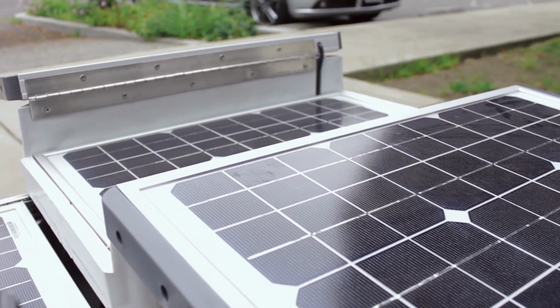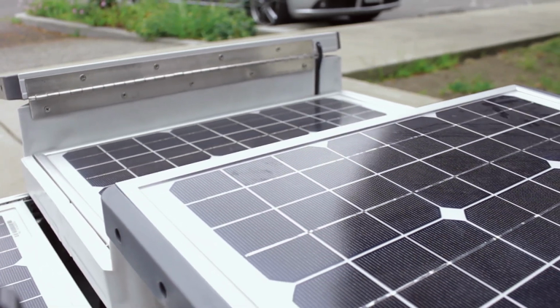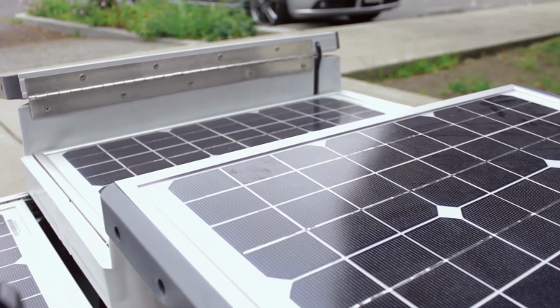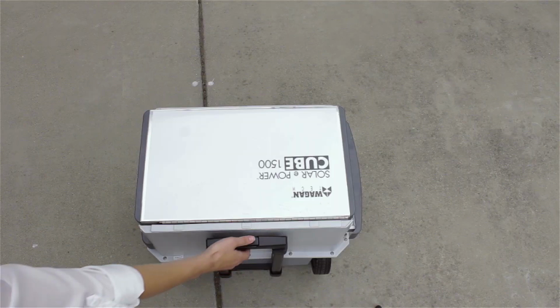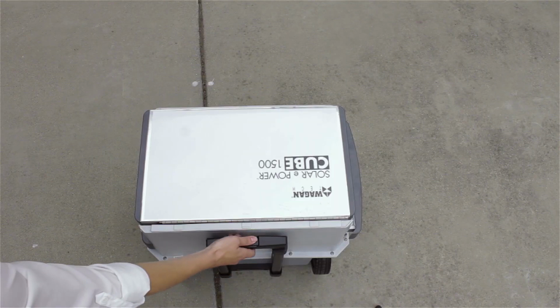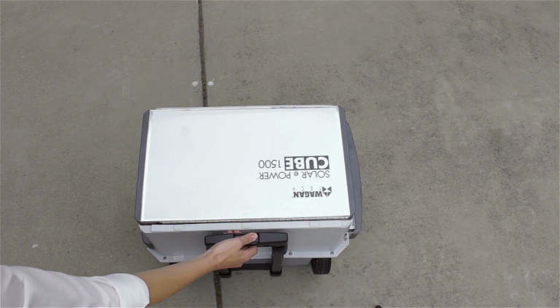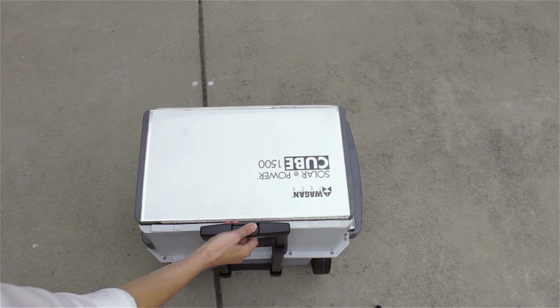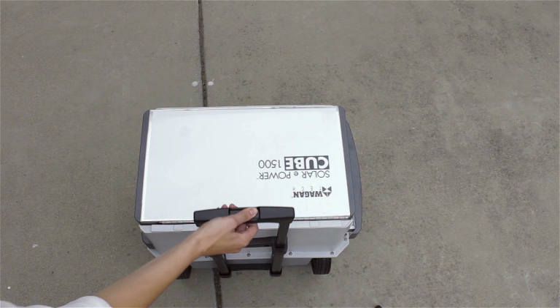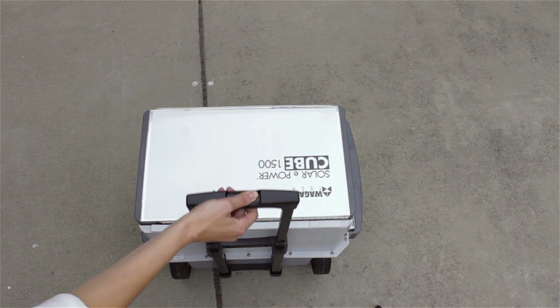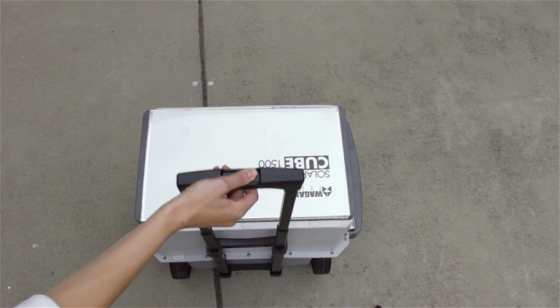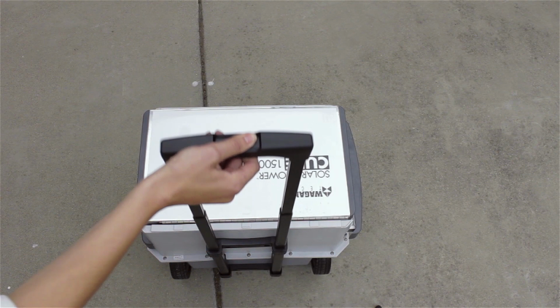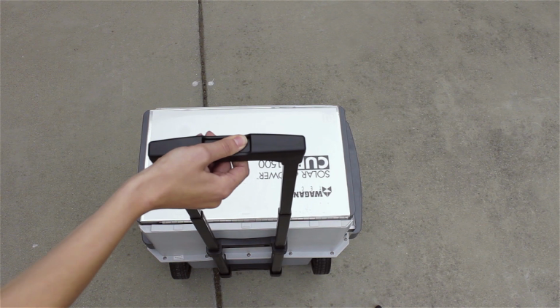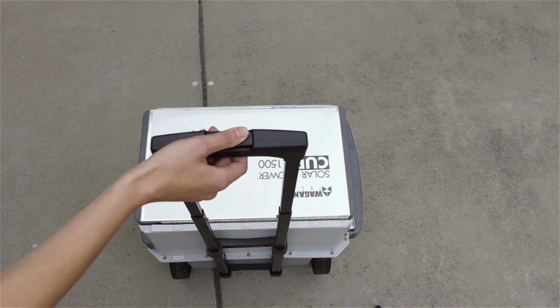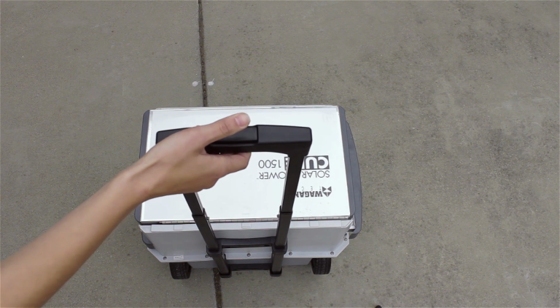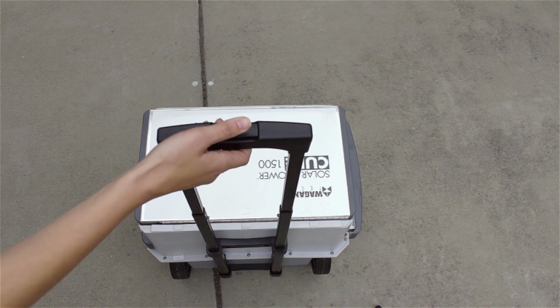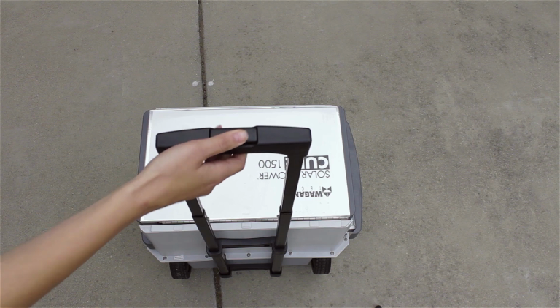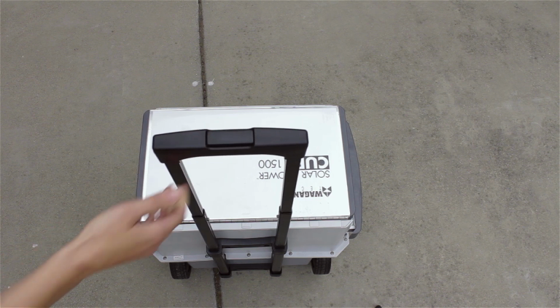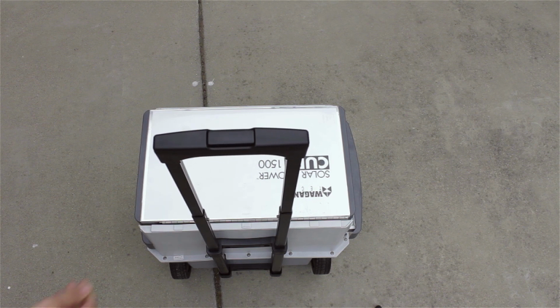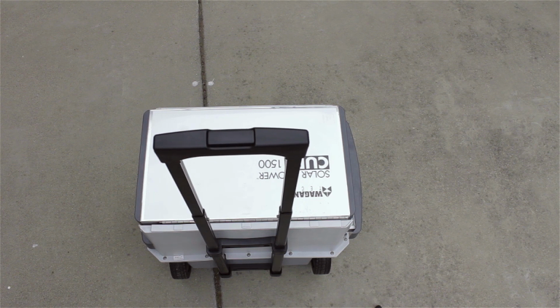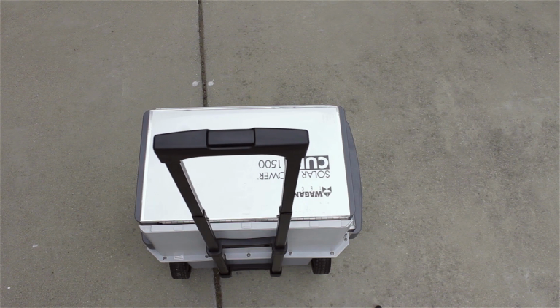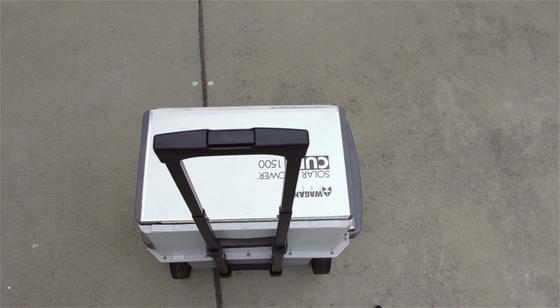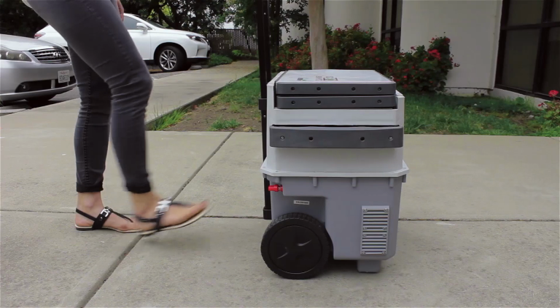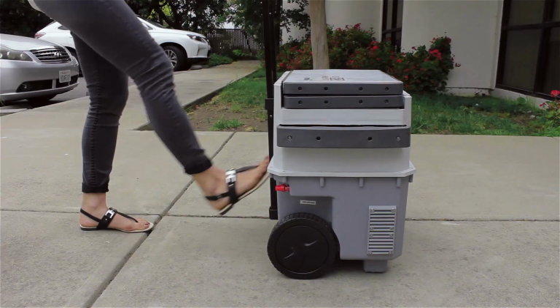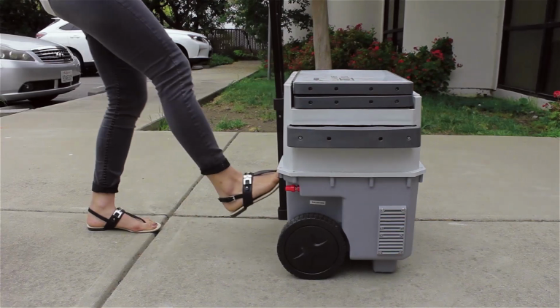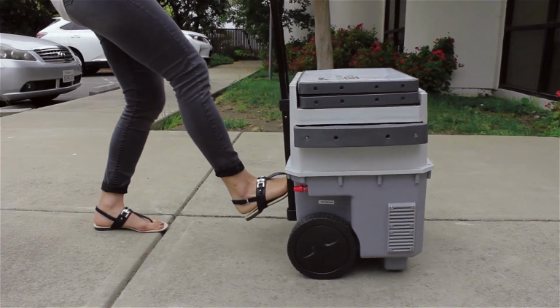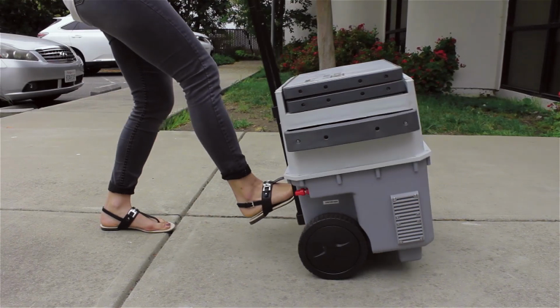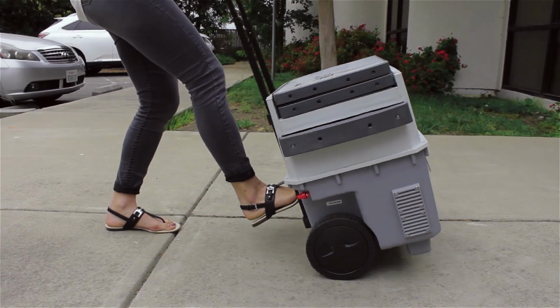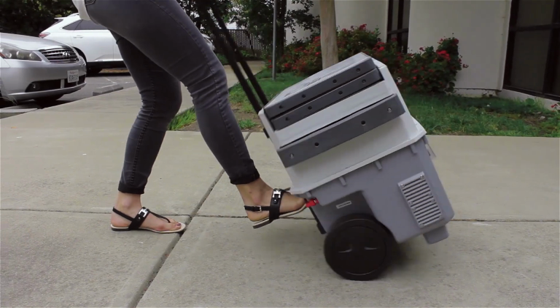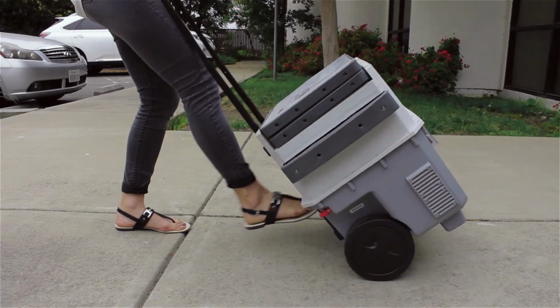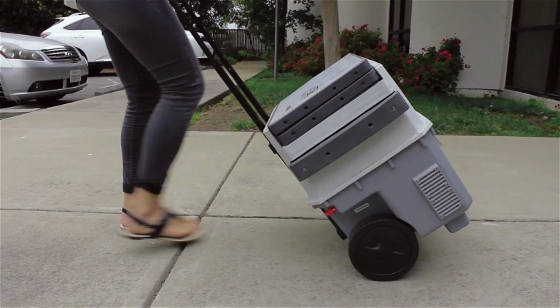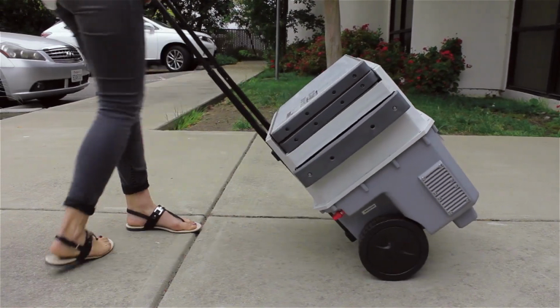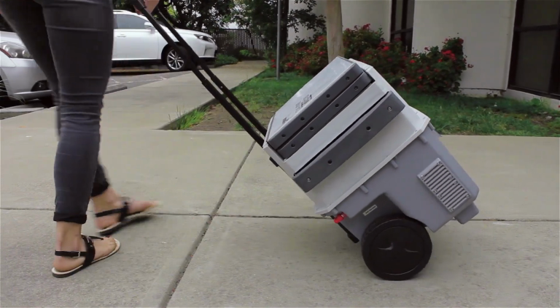When it's time to use, simply extend the collapsible heavy duty handle and roll the cube to your next sunny destination.